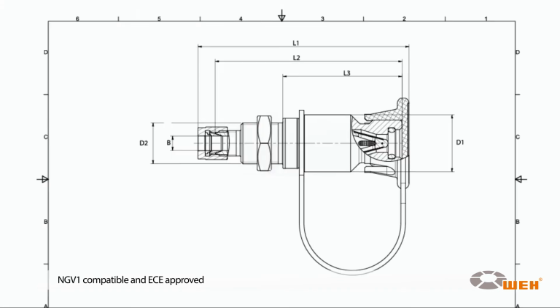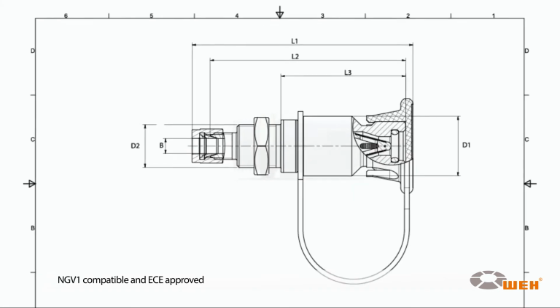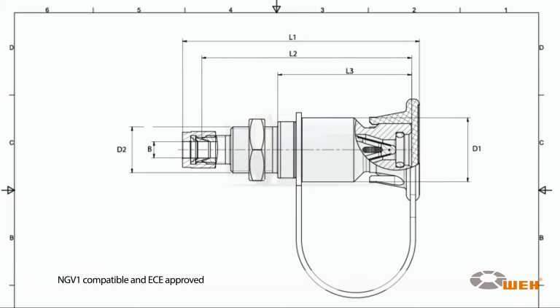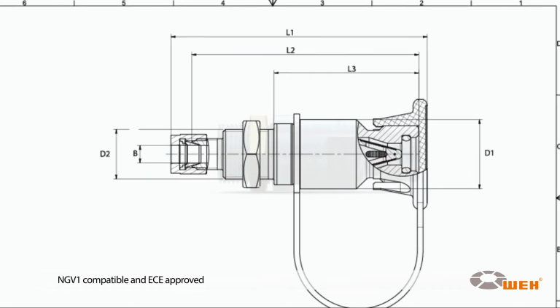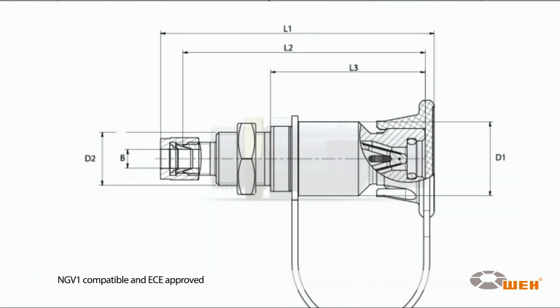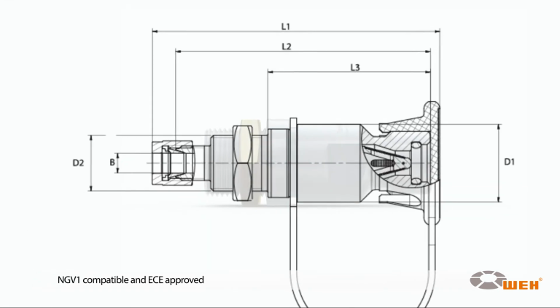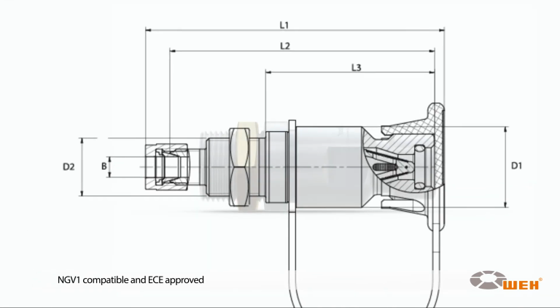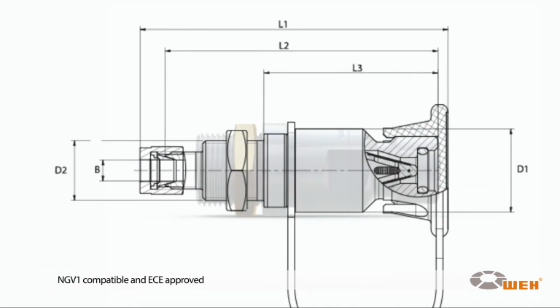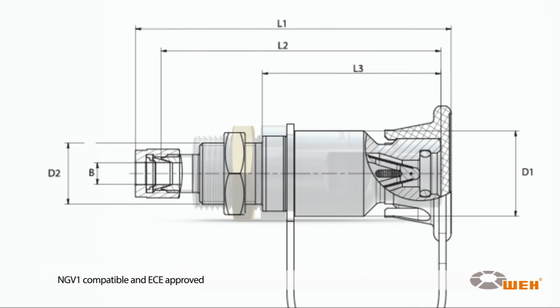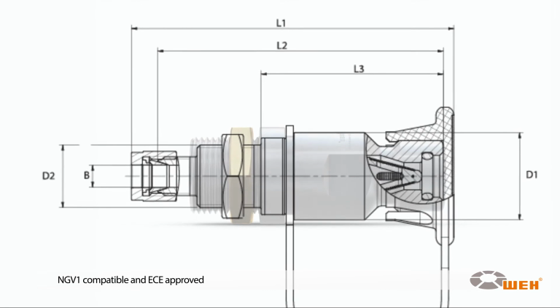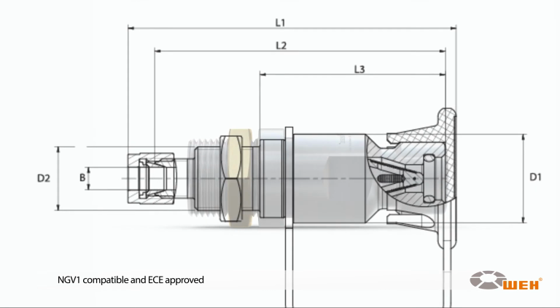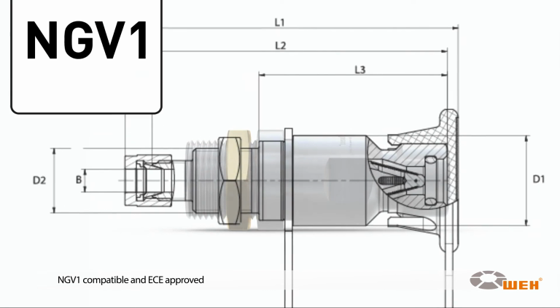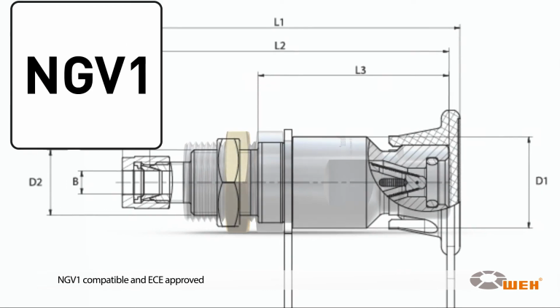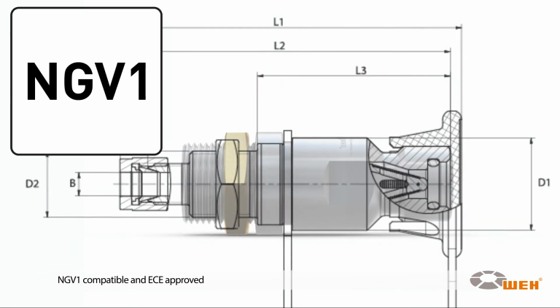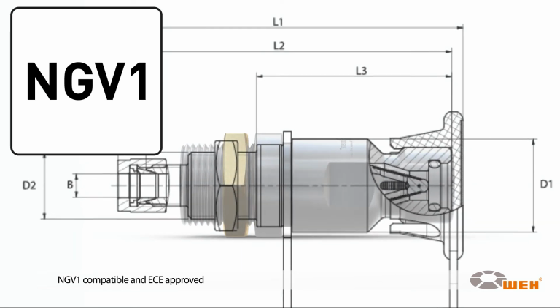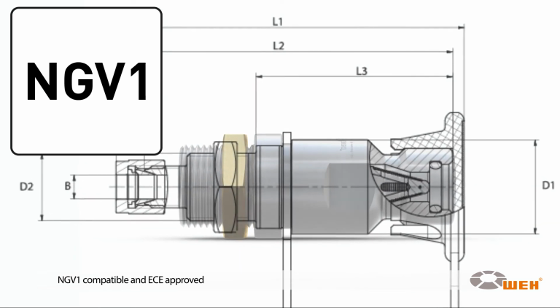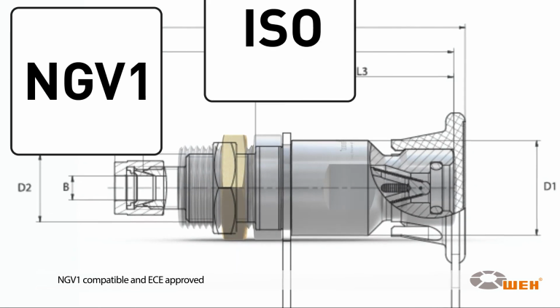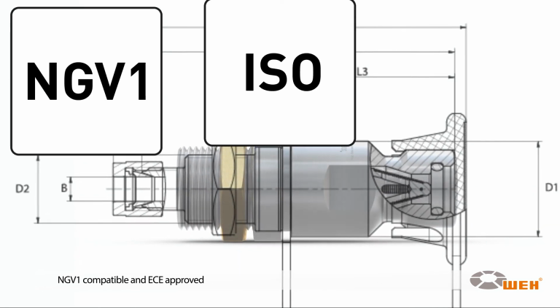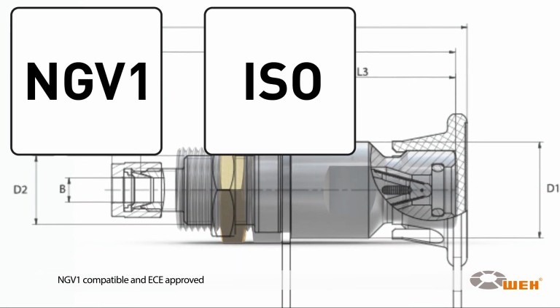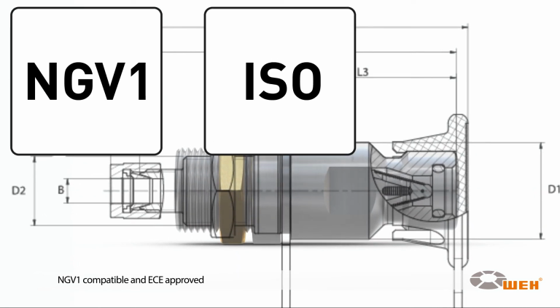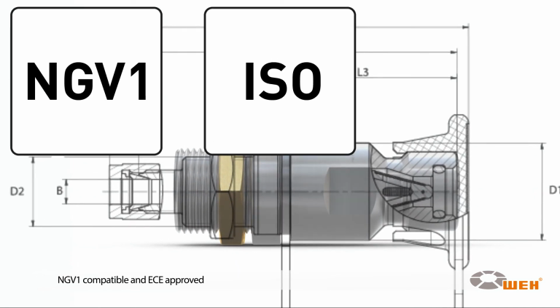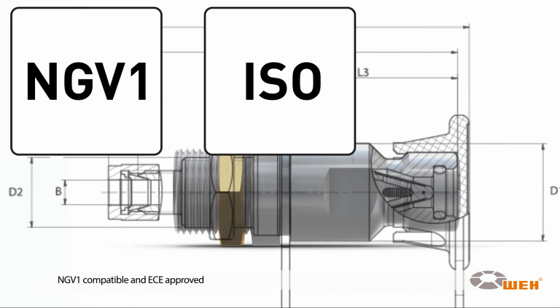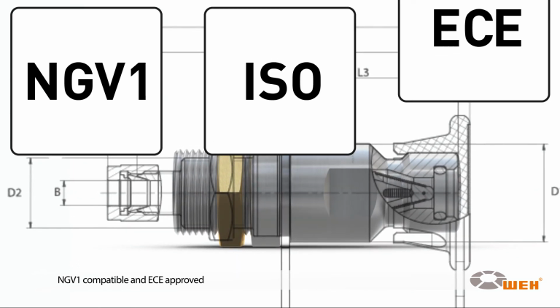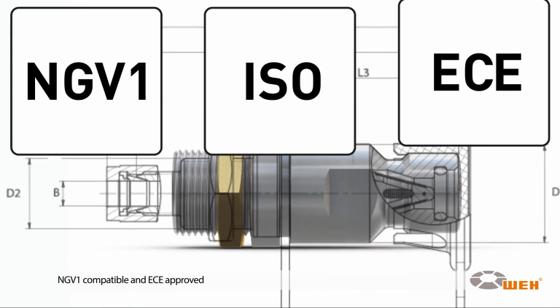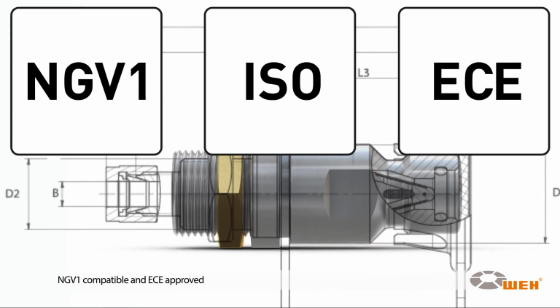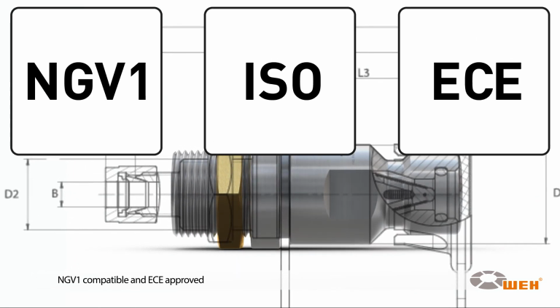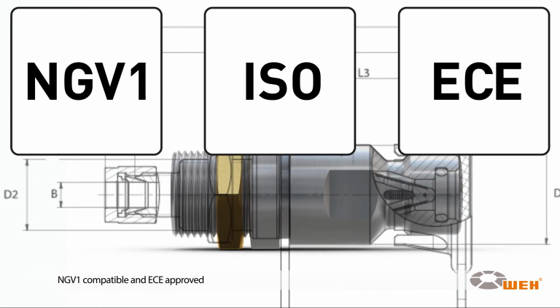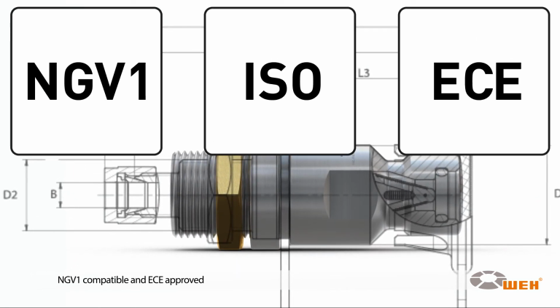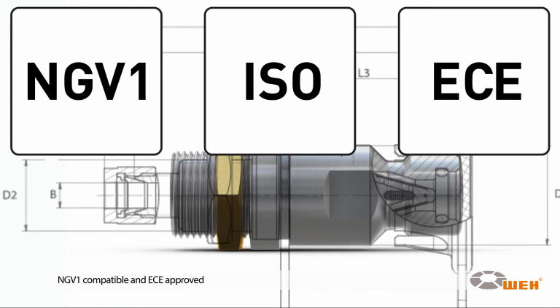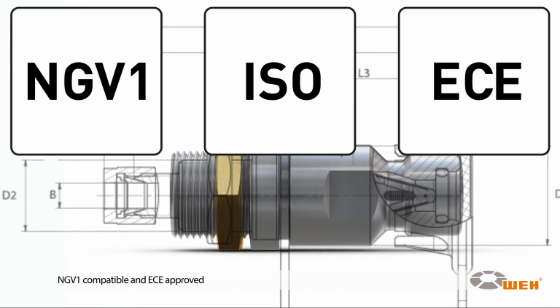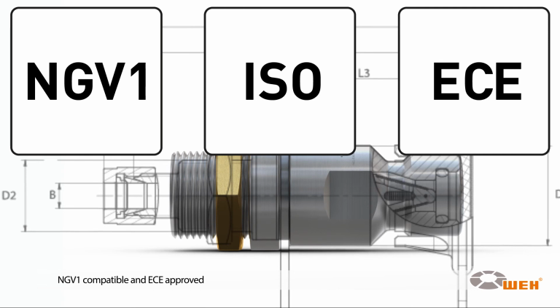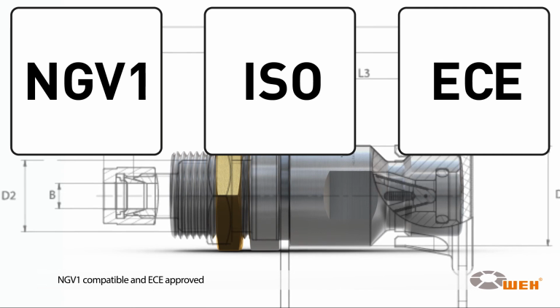The Way TN1 CNG is suitable for nozzles with NGV1 standard and is certainly ECE approved.